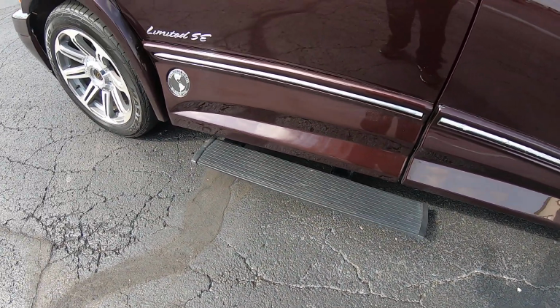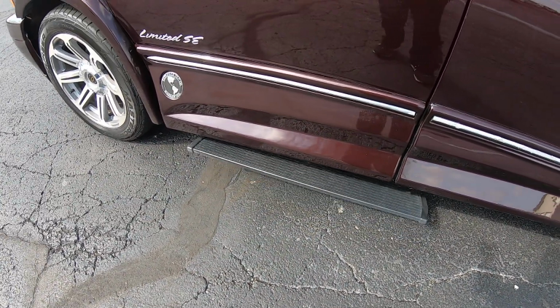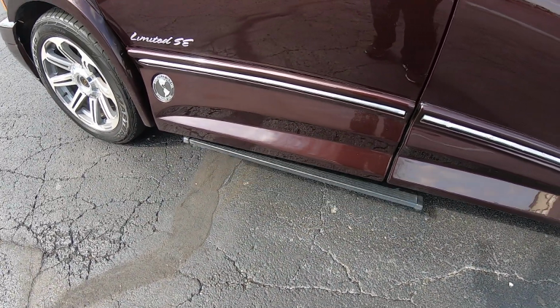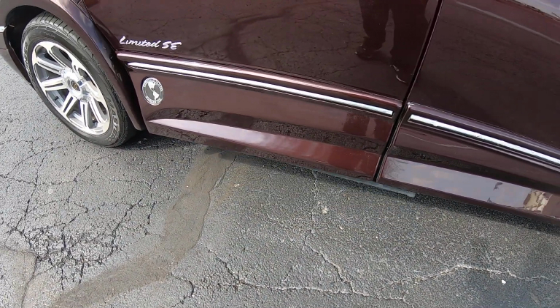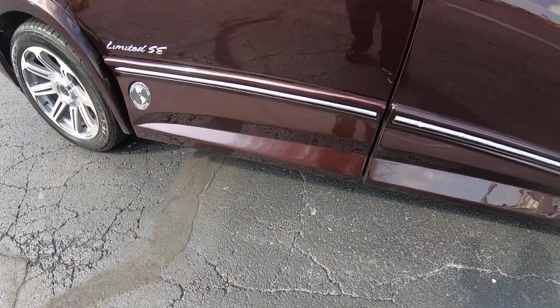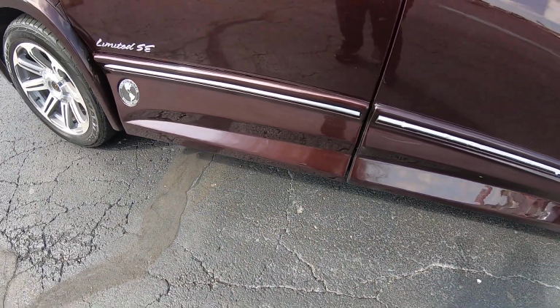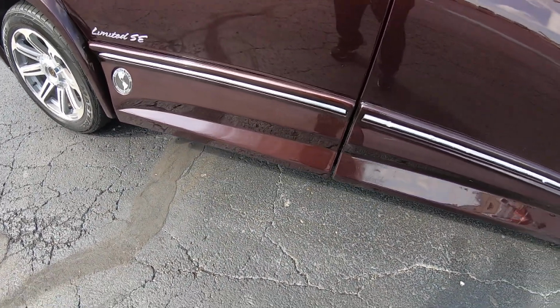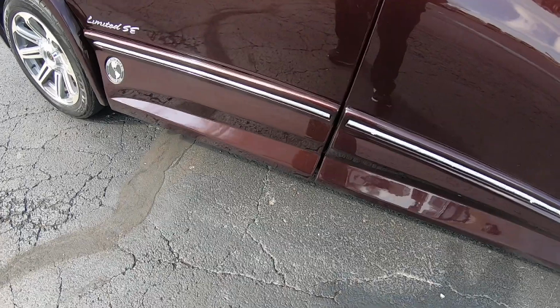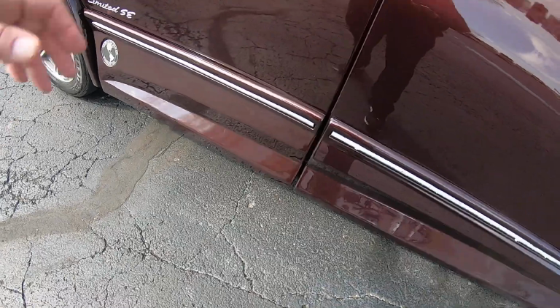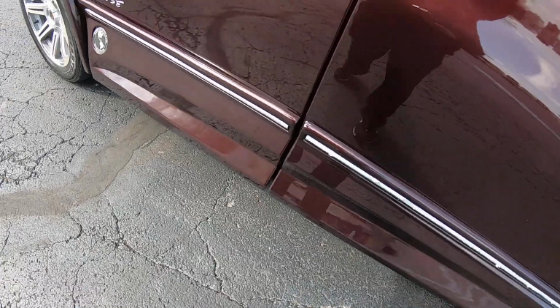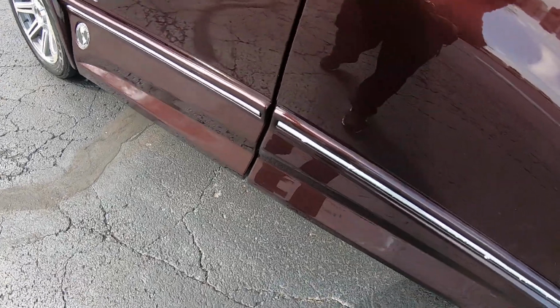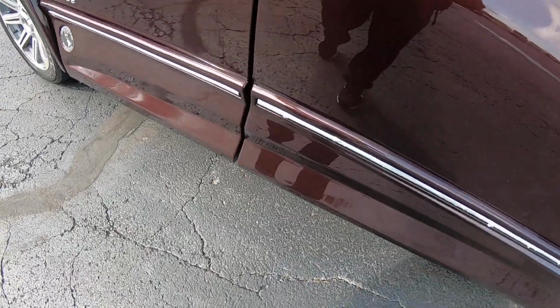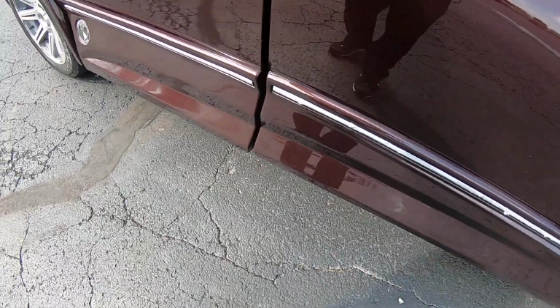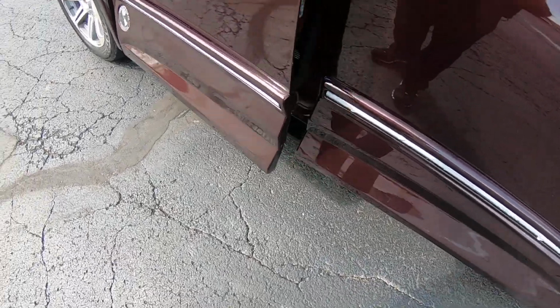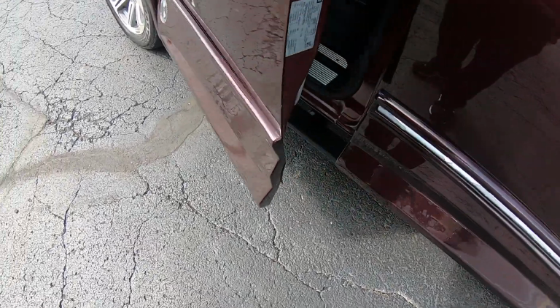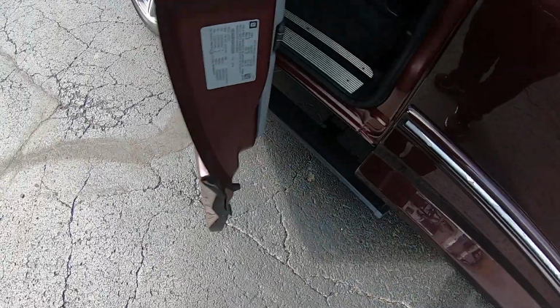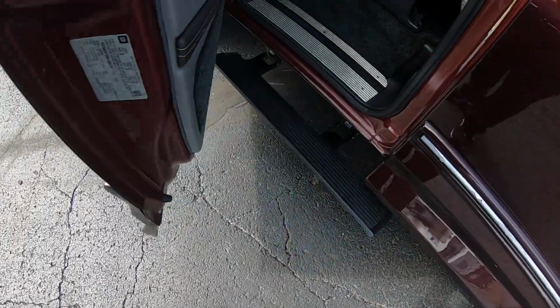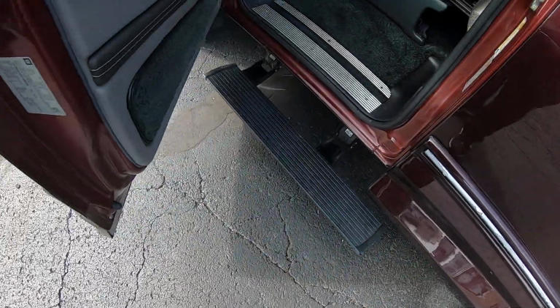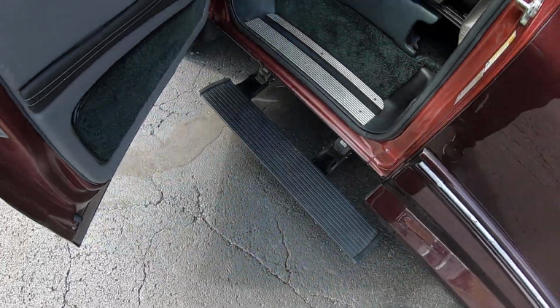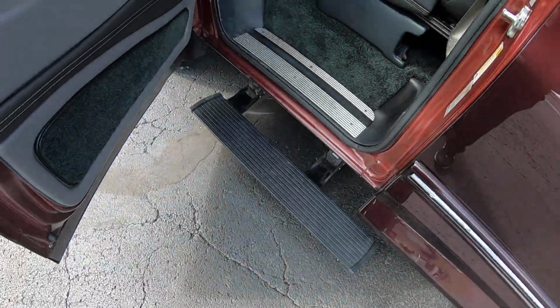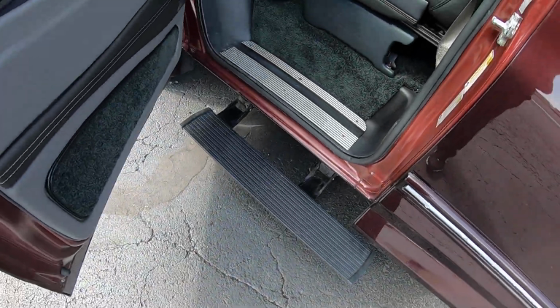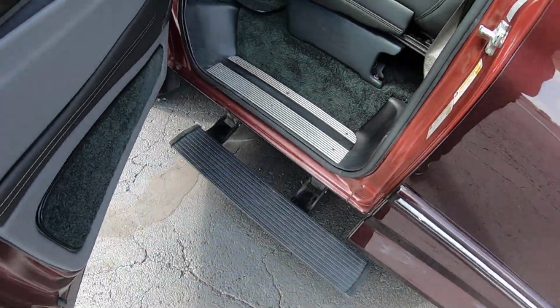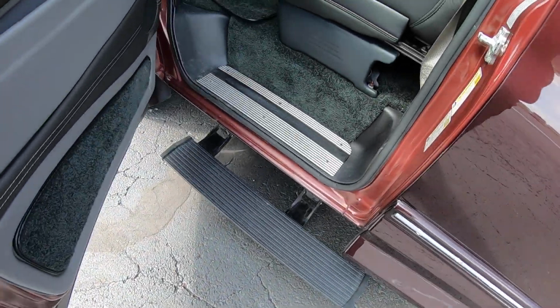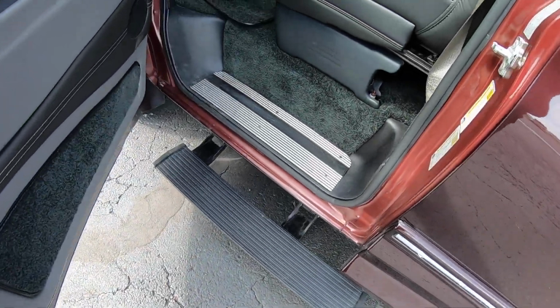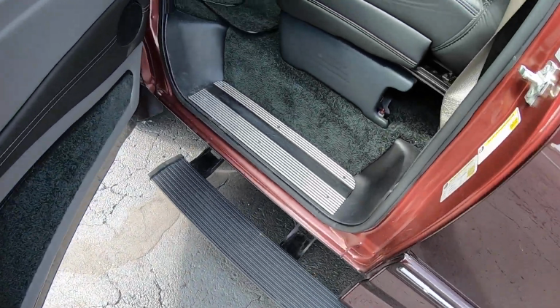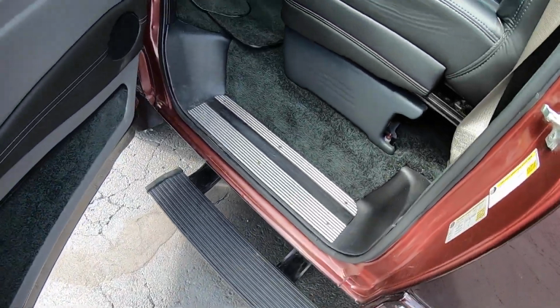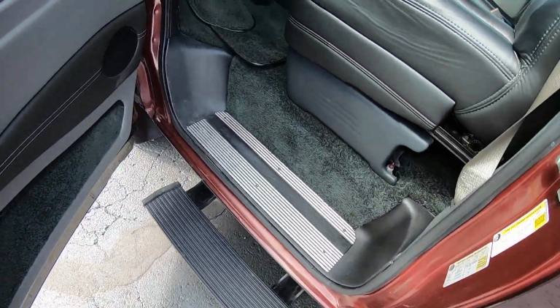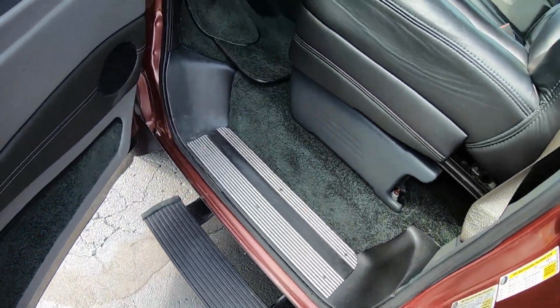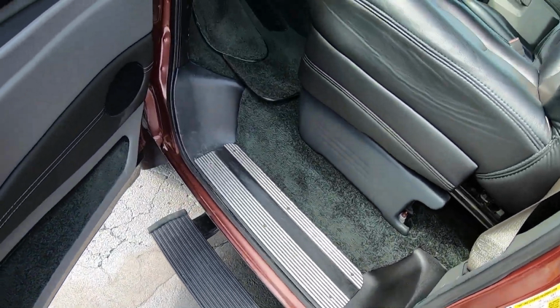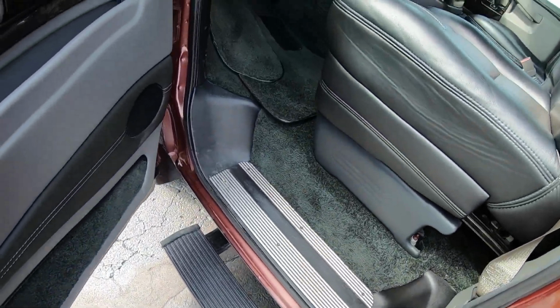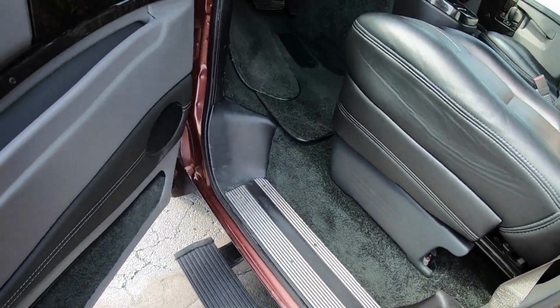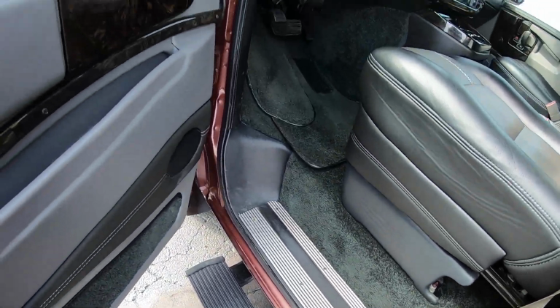These are the power running boards that come out when you open the door and close back up when you close it.